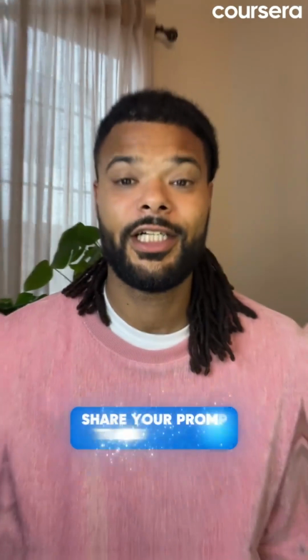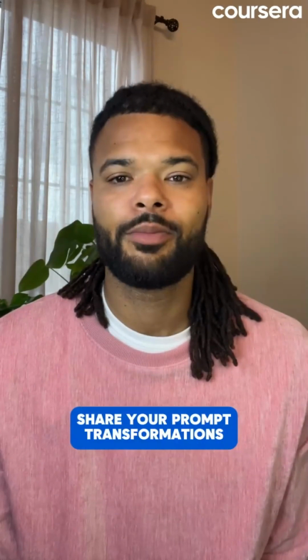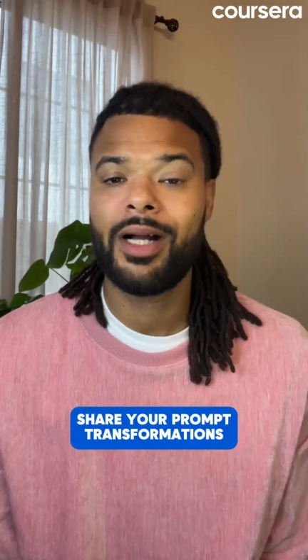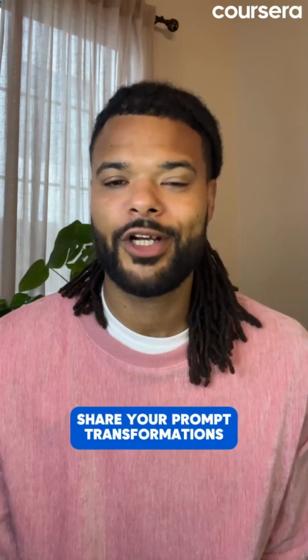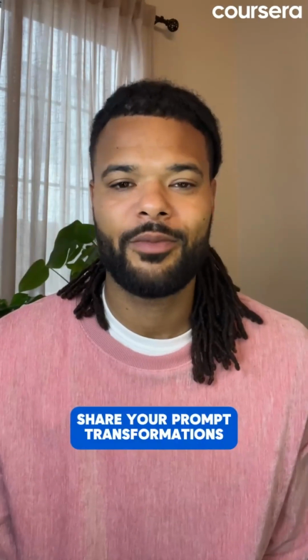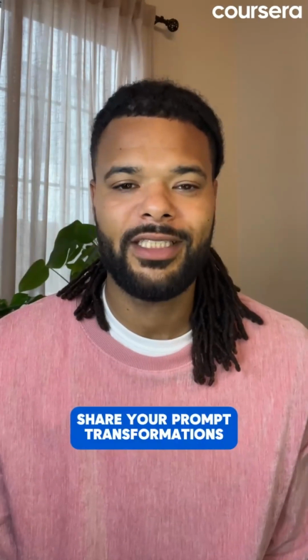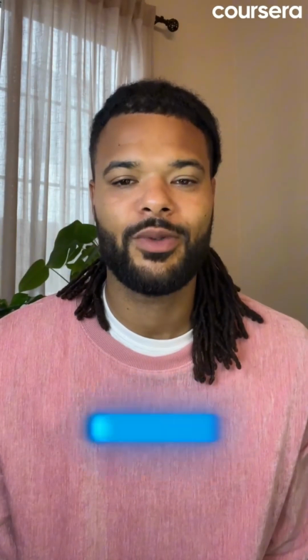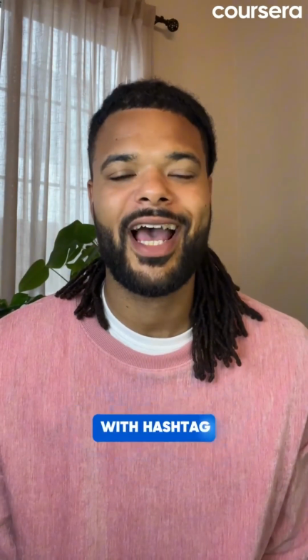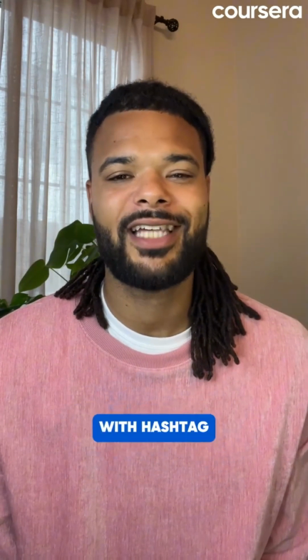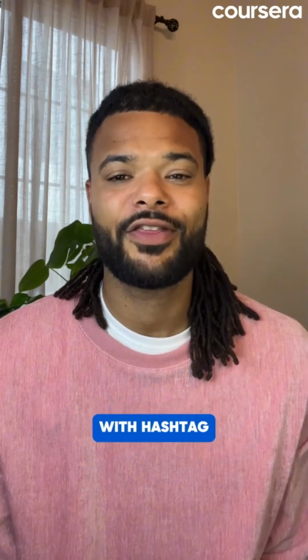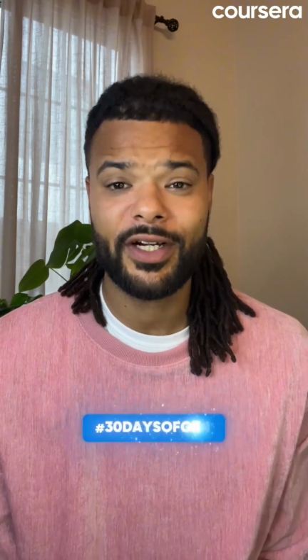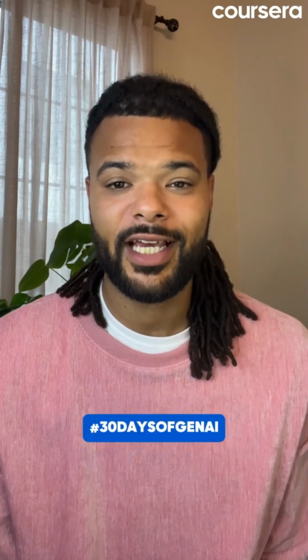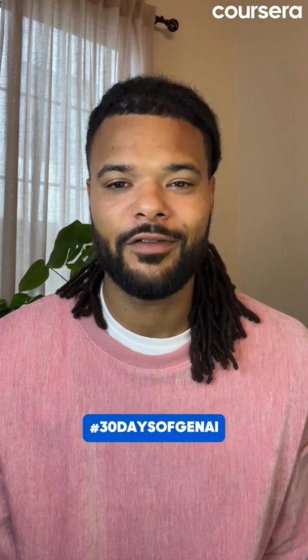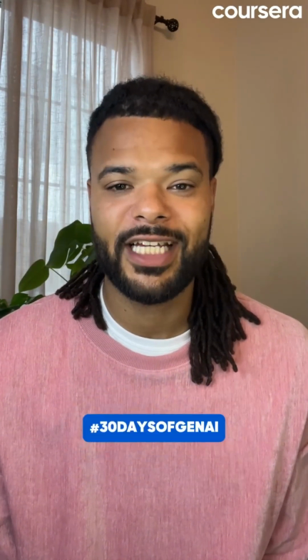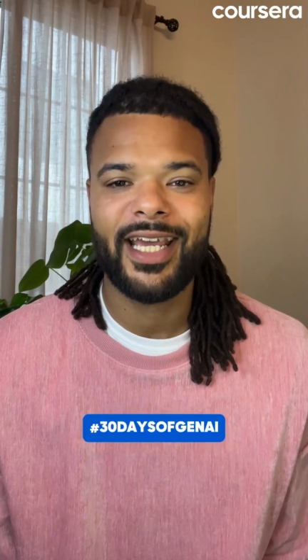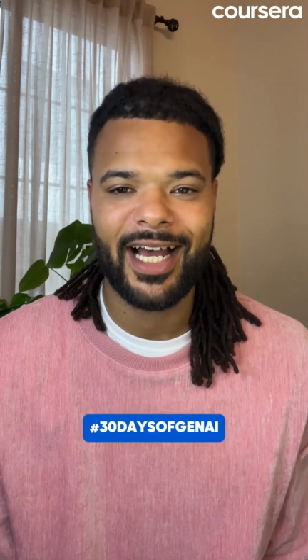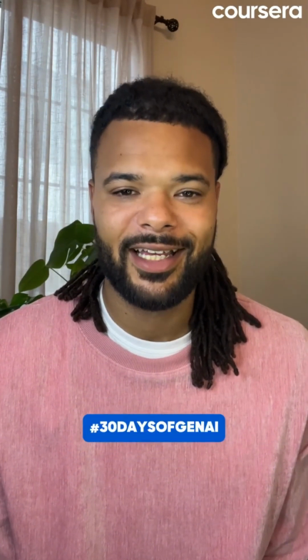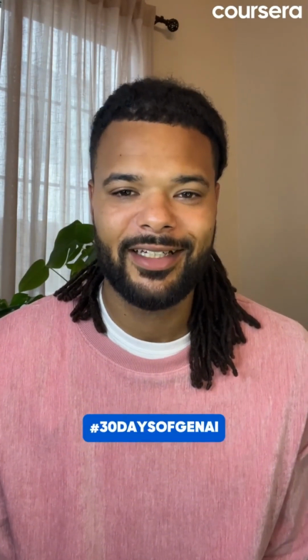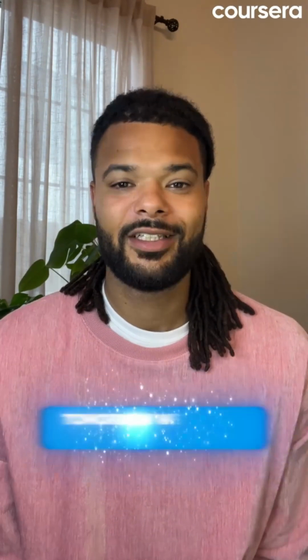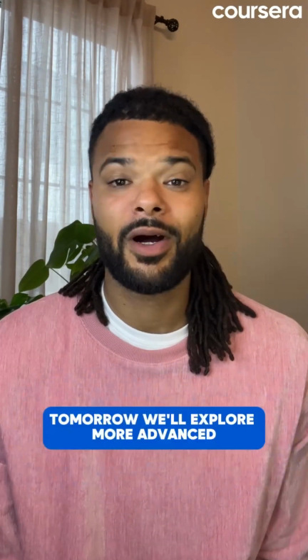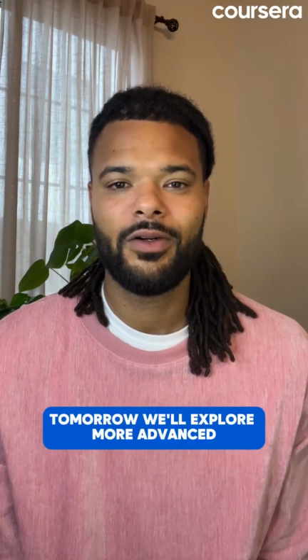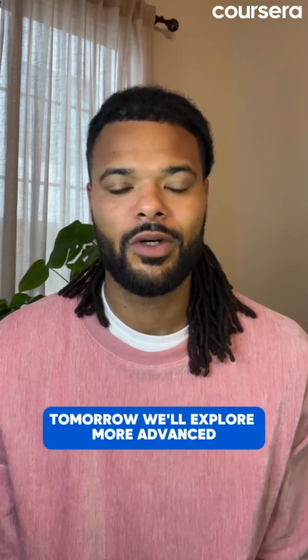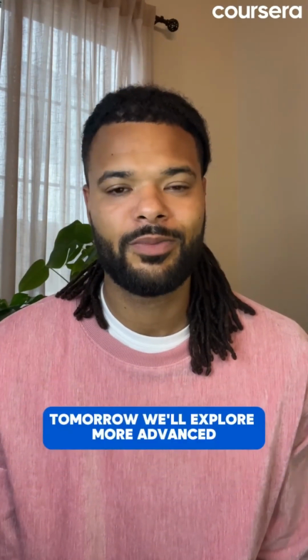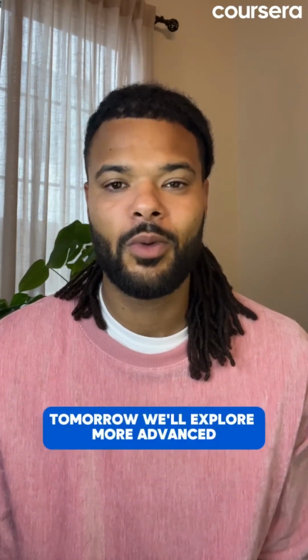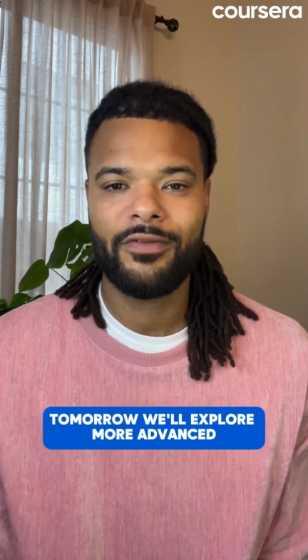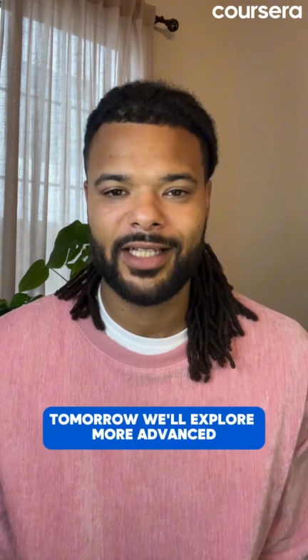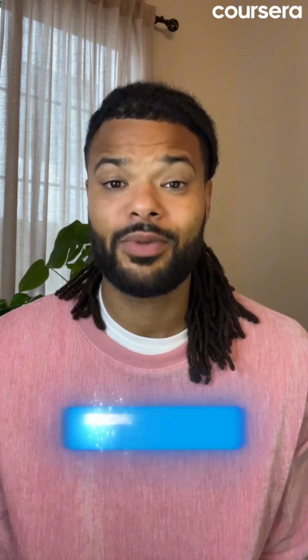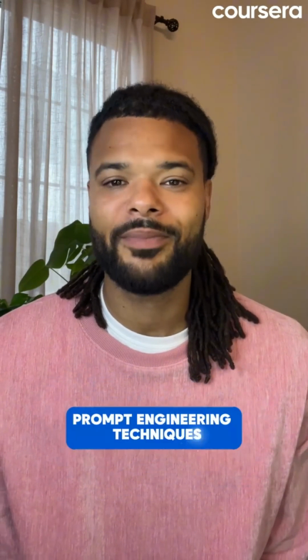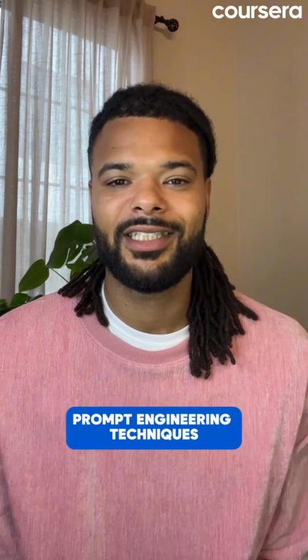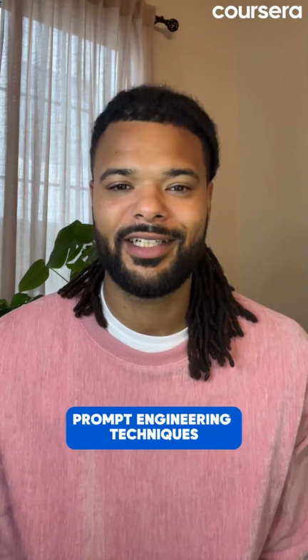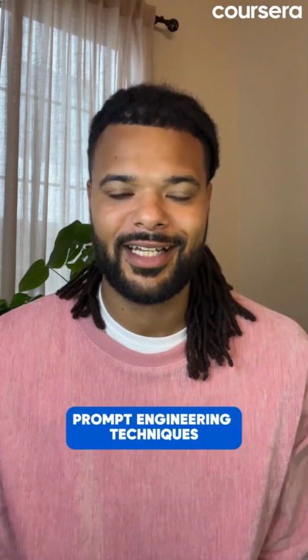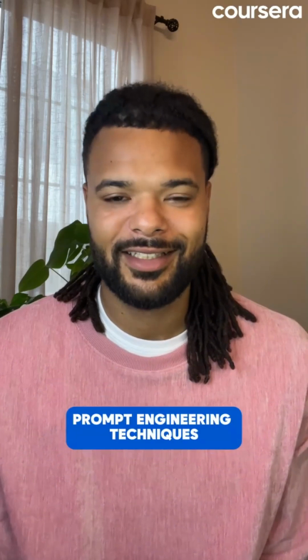Share your prompt transformations with hashtag 30daysofgenai. Tomorrow we'll explore more advanced prompt engineering techniques.